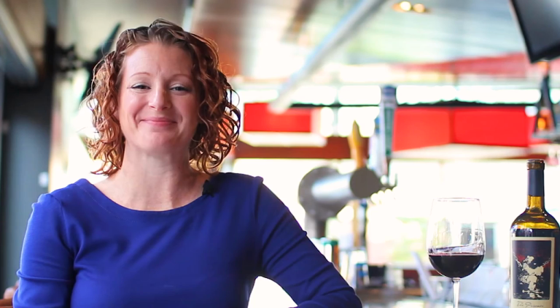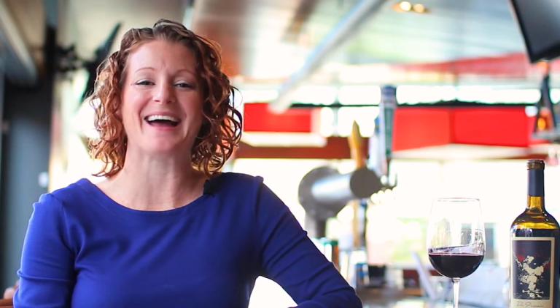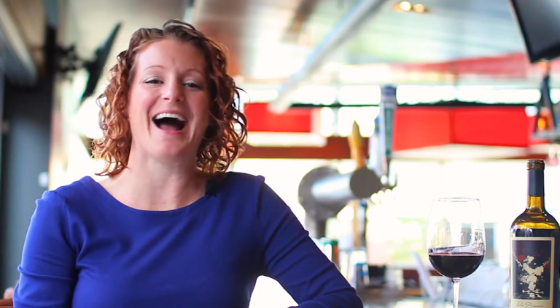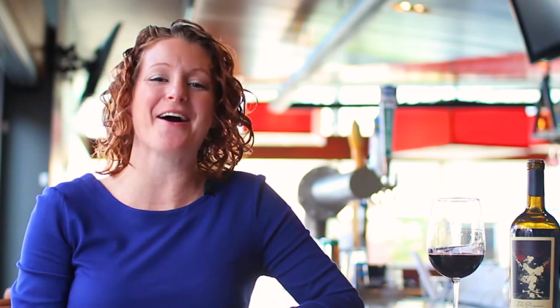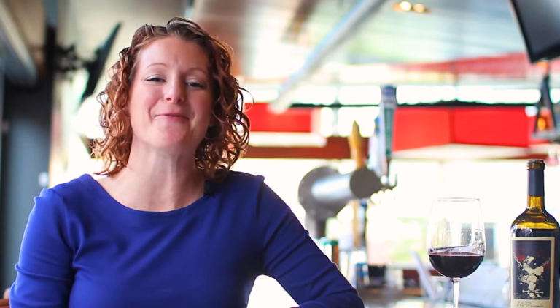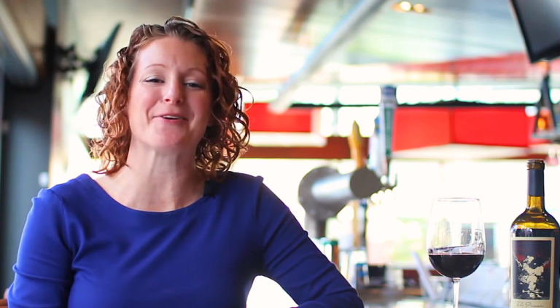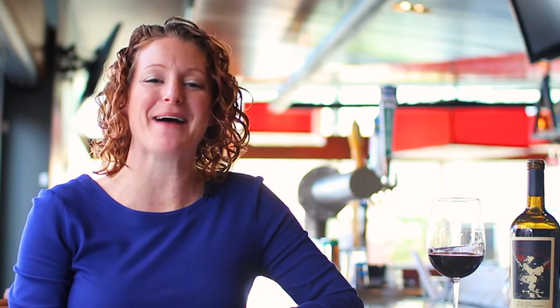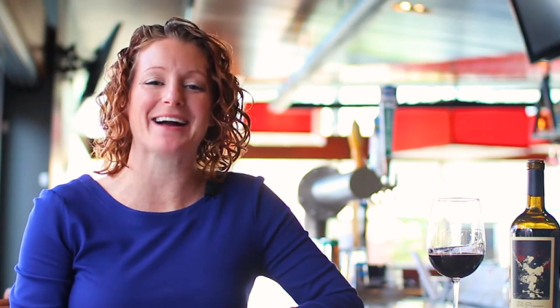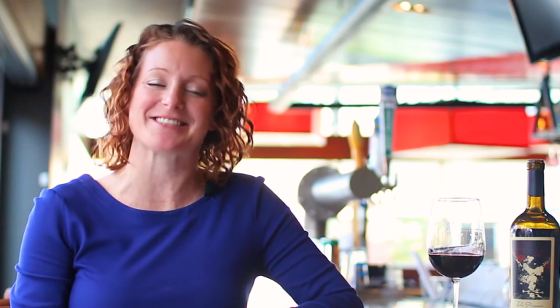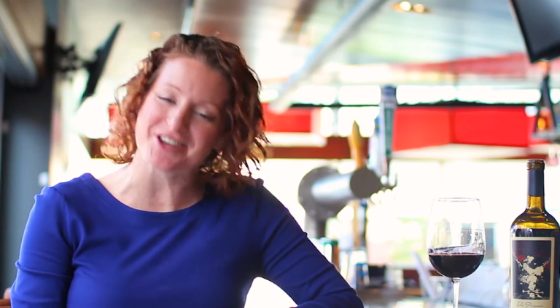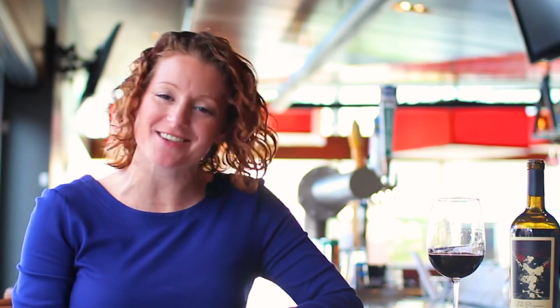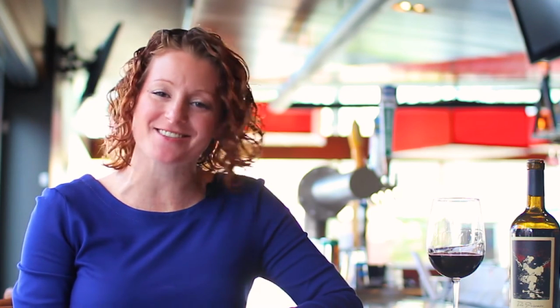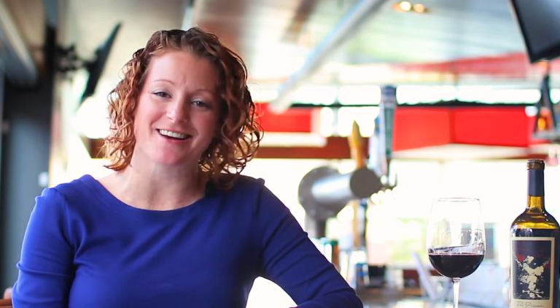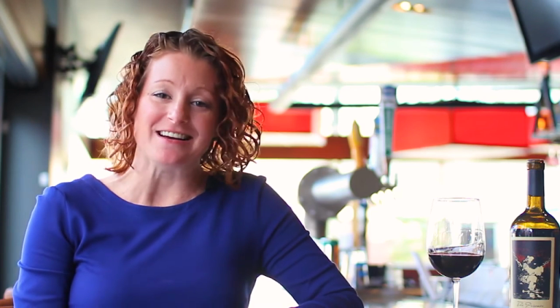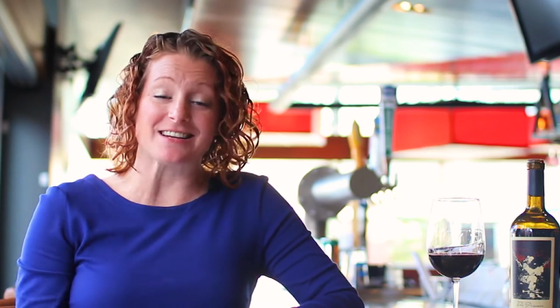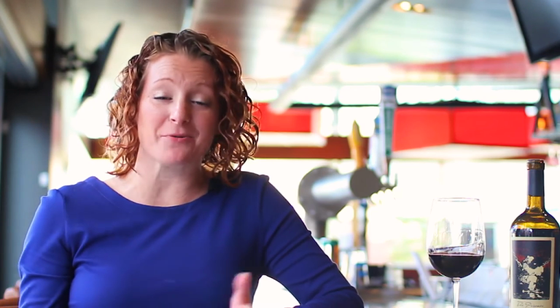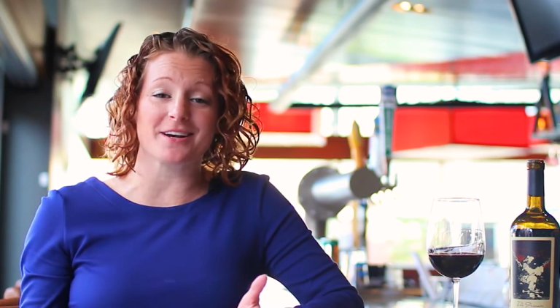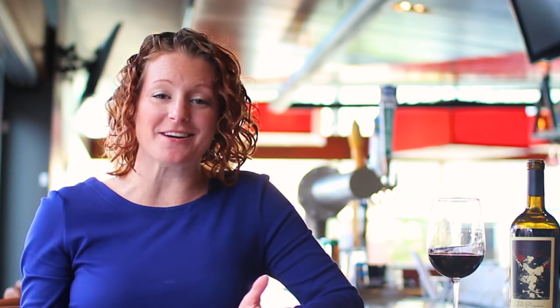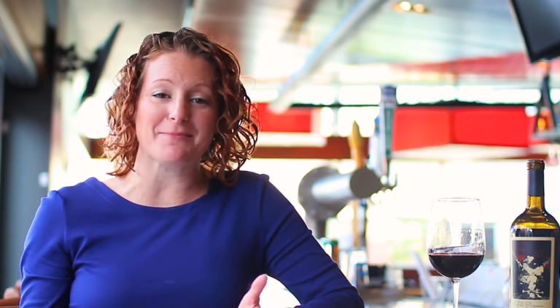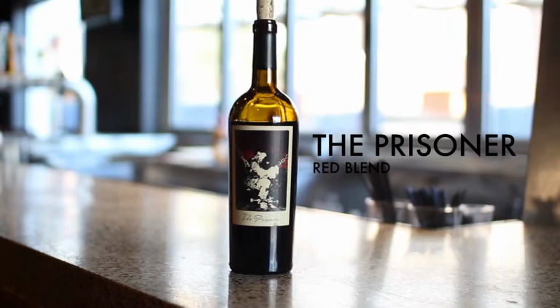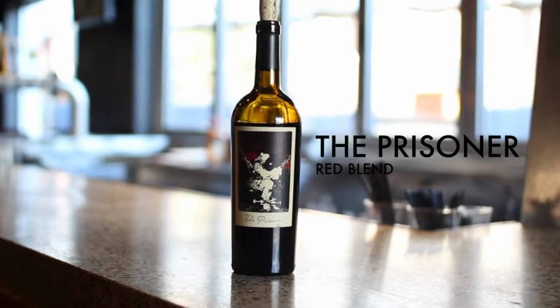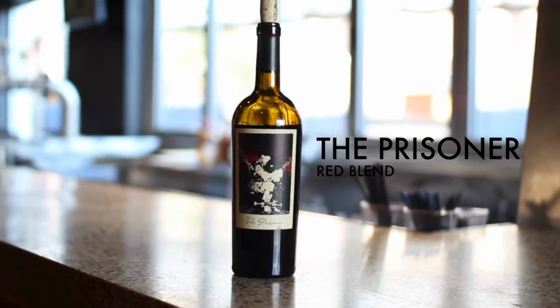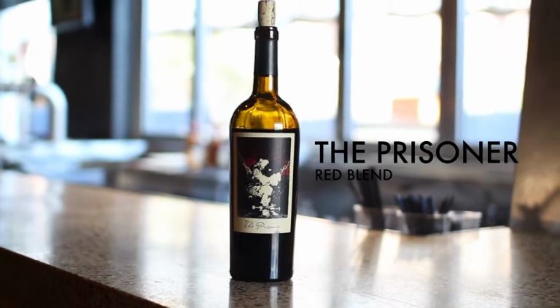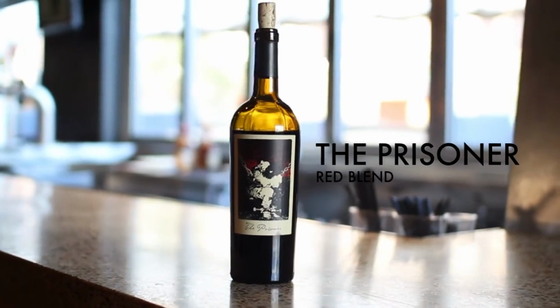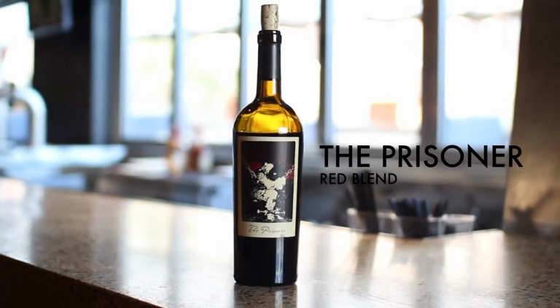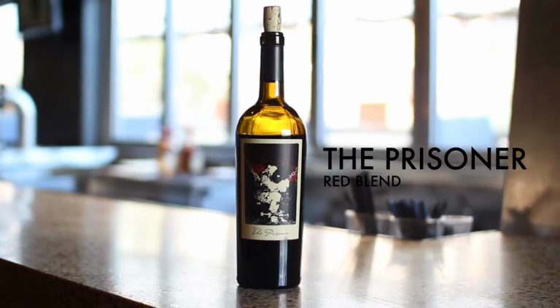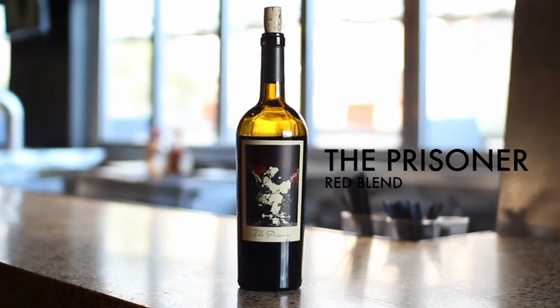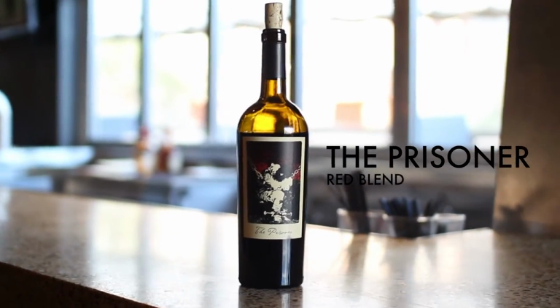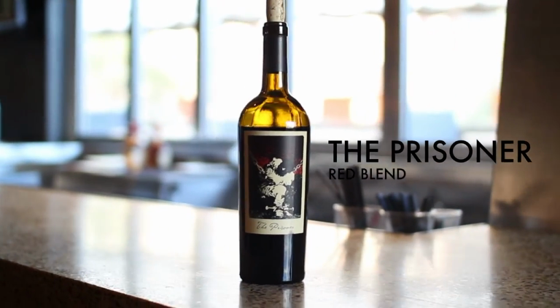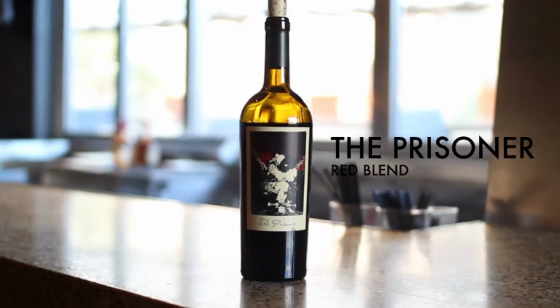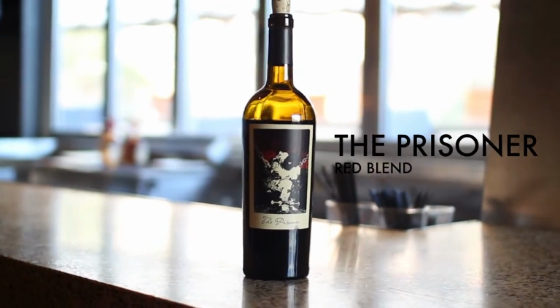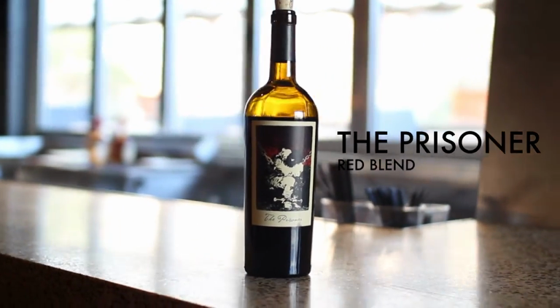Hi all, welcome back. It's Jess. Today we're going to talk about the Prisoner Red Blend from California.